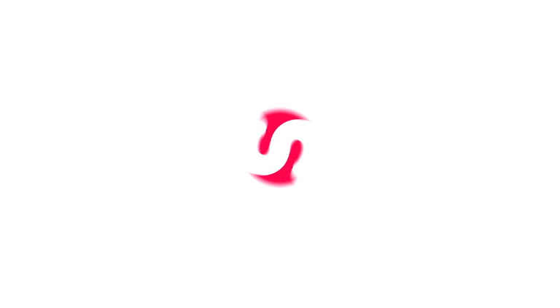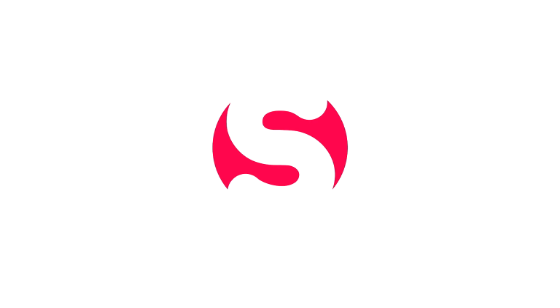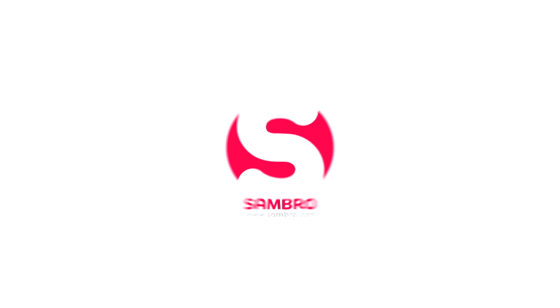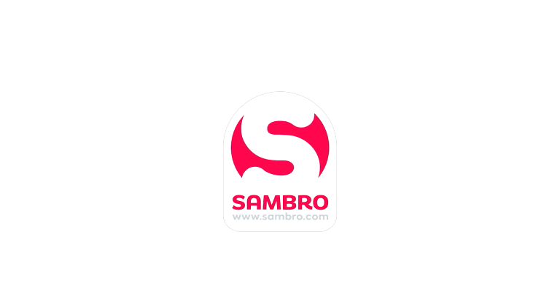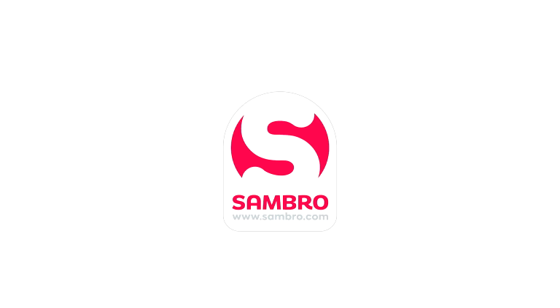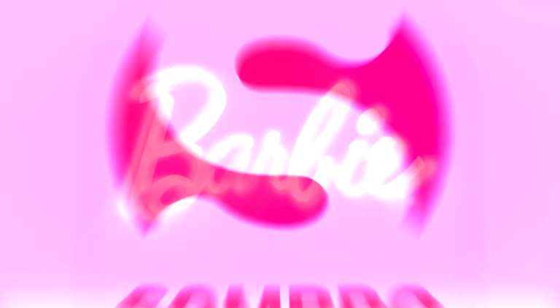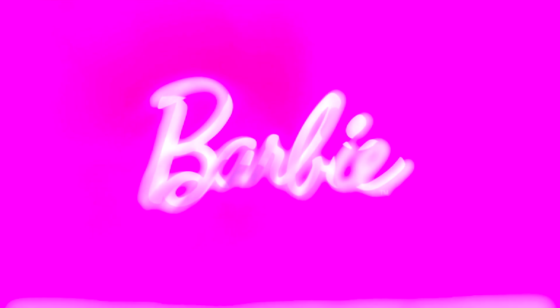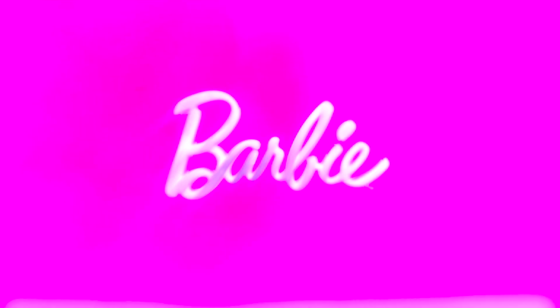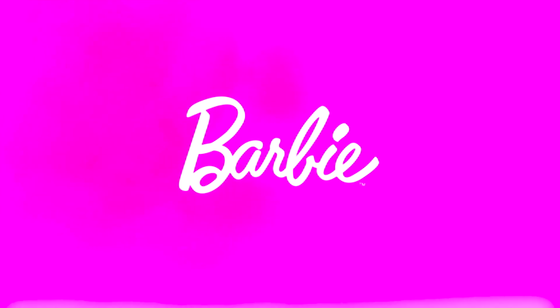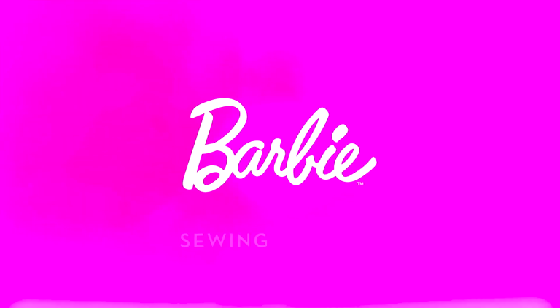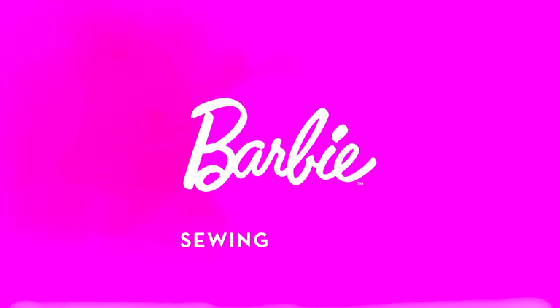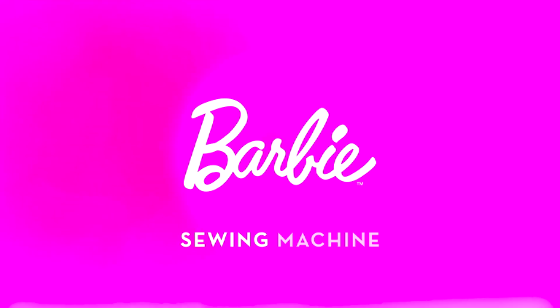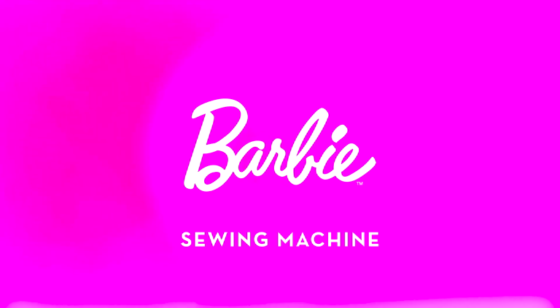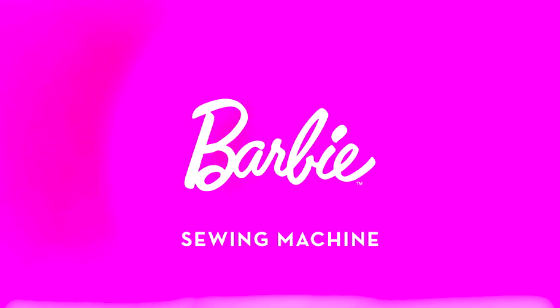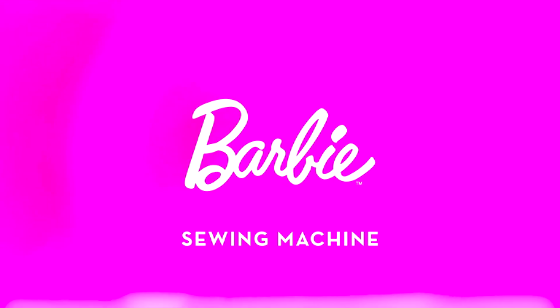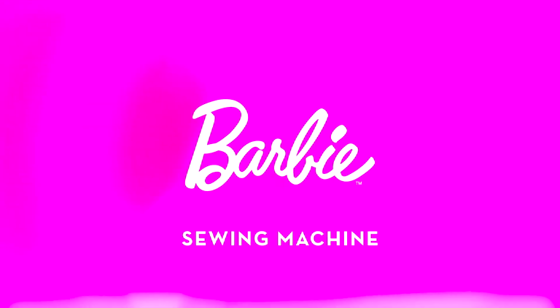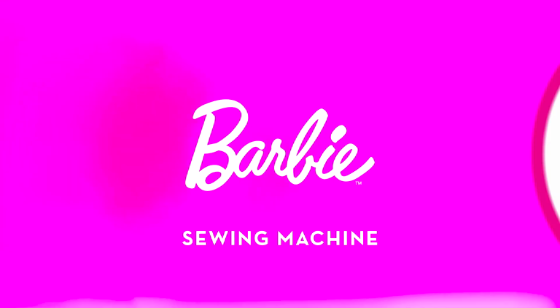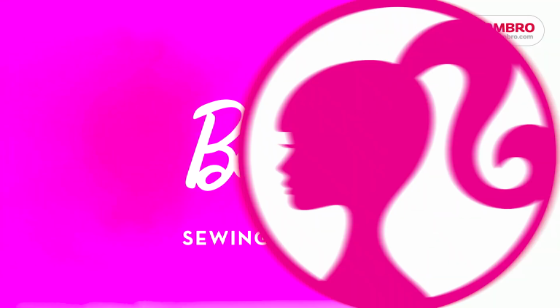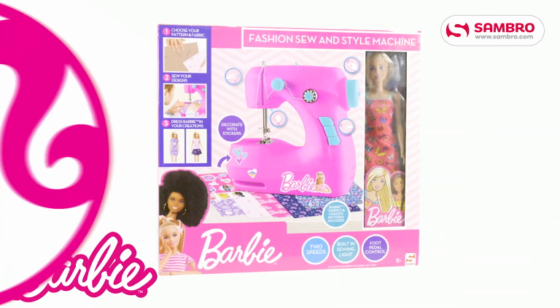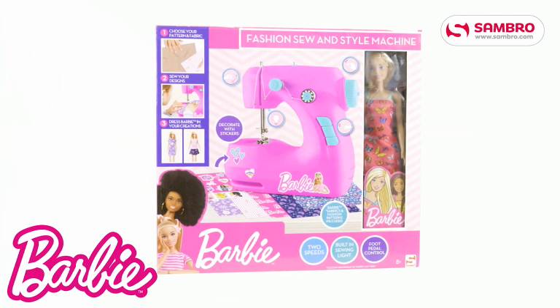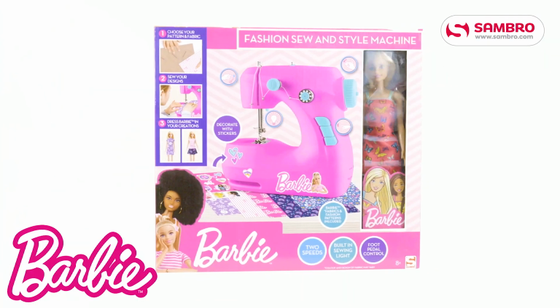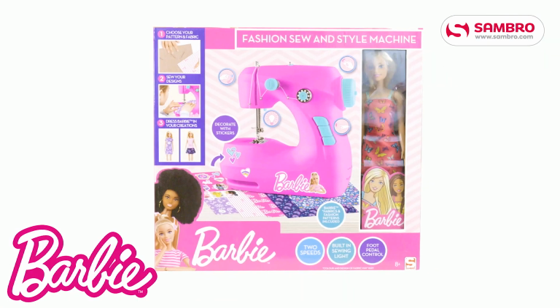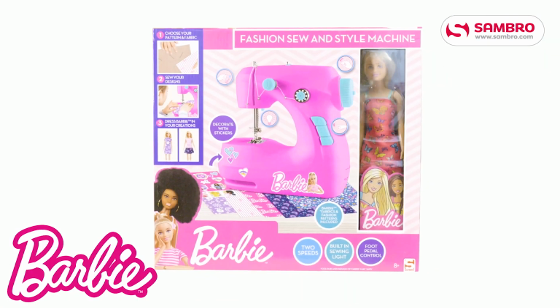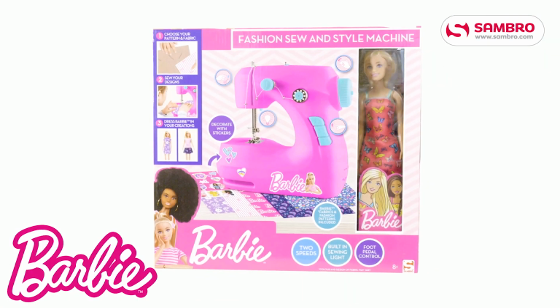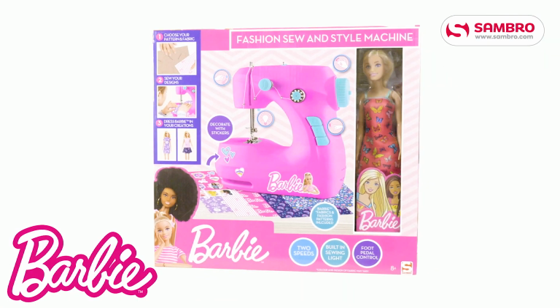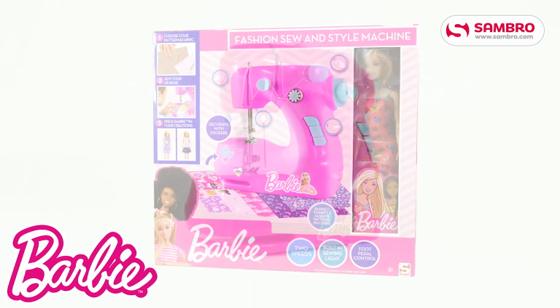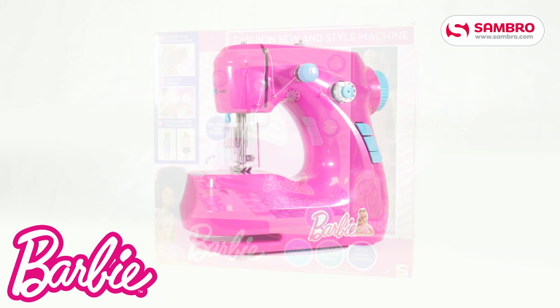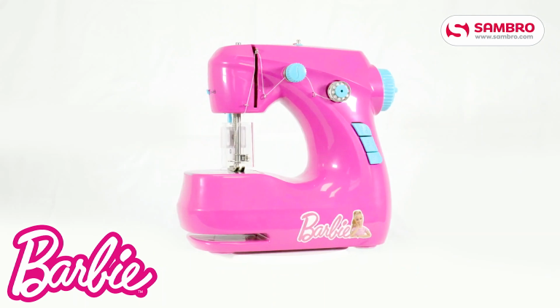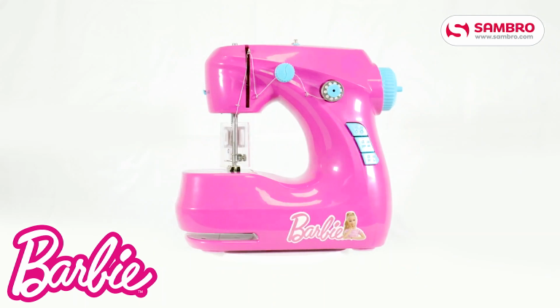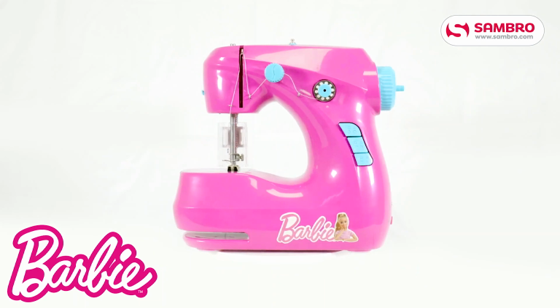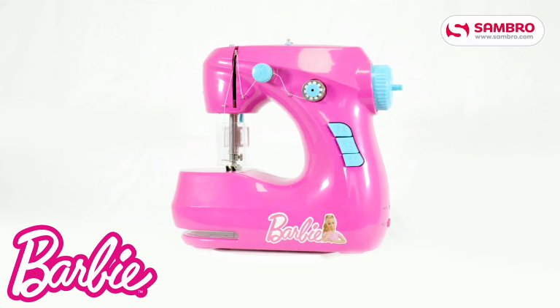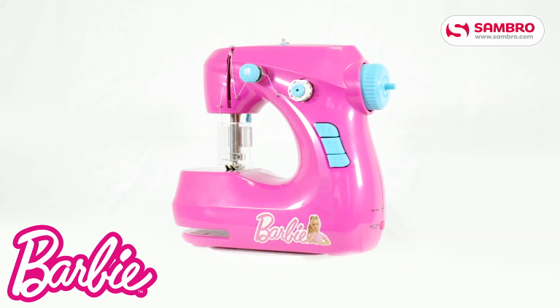New from Sambro — The Barbie Sewing Machine. What stylish clothing will you create?